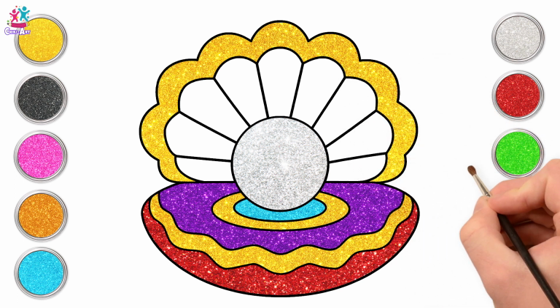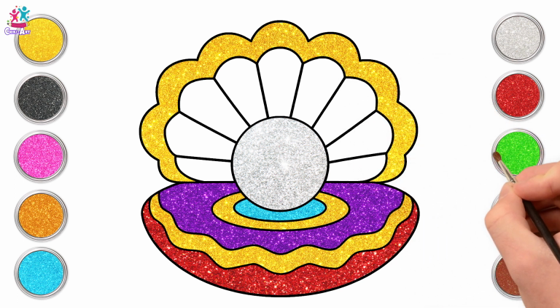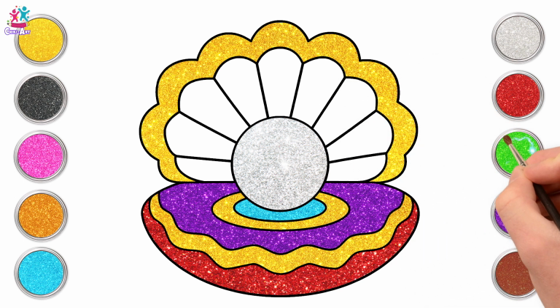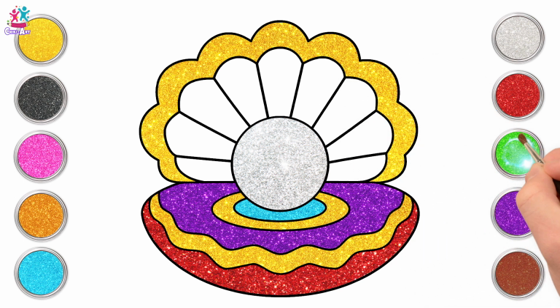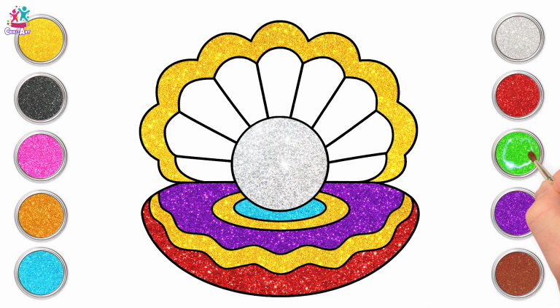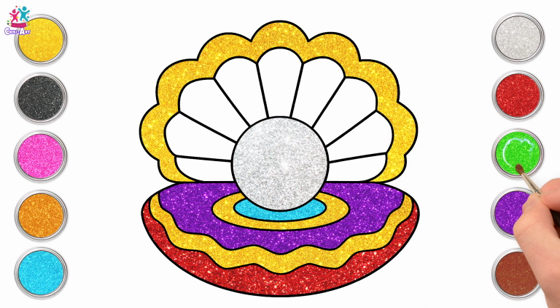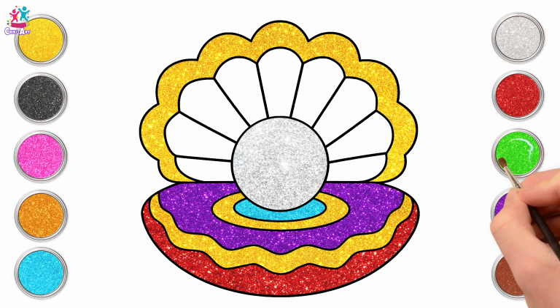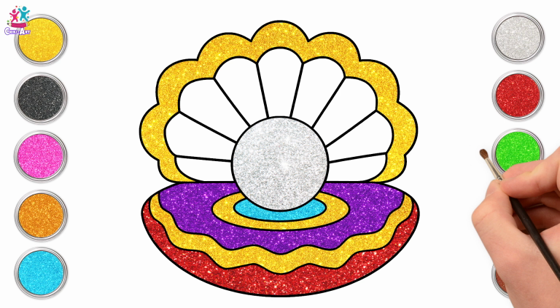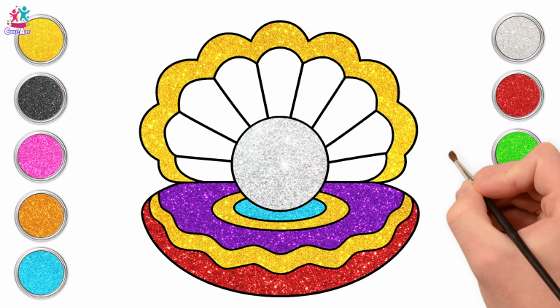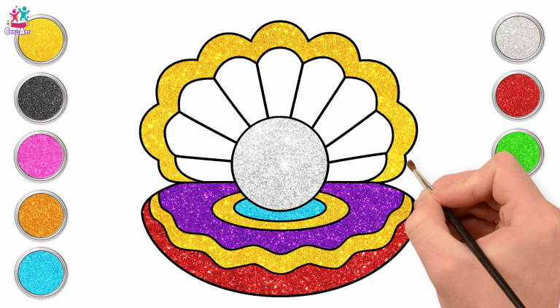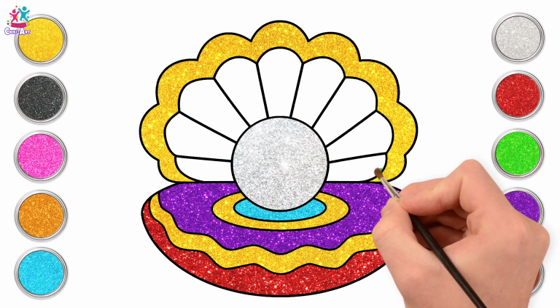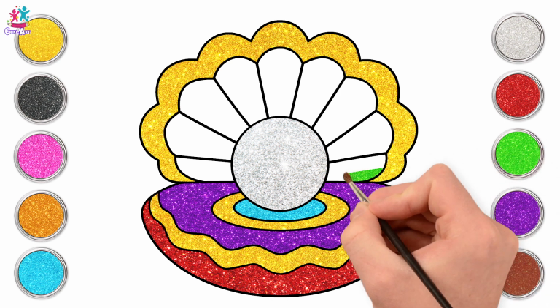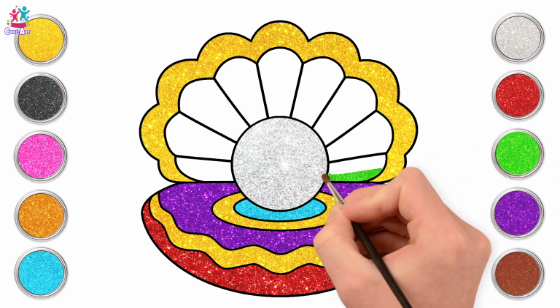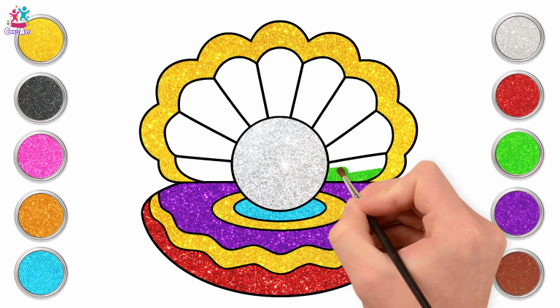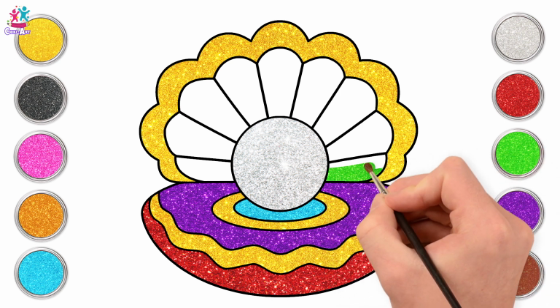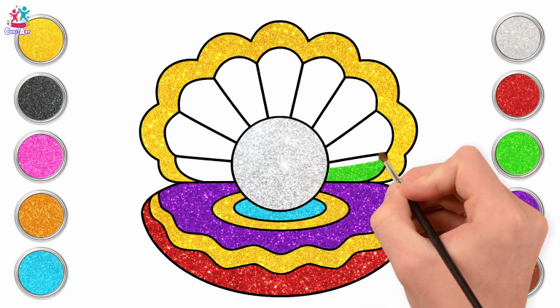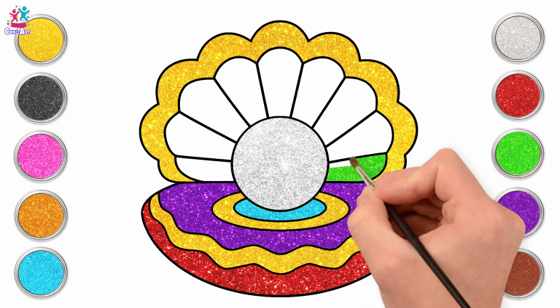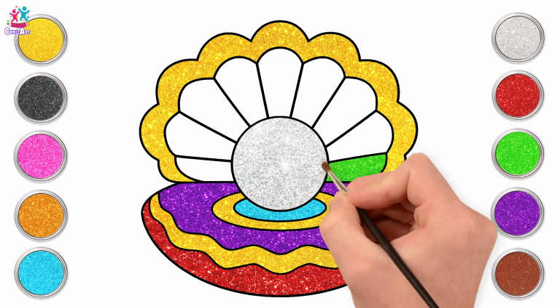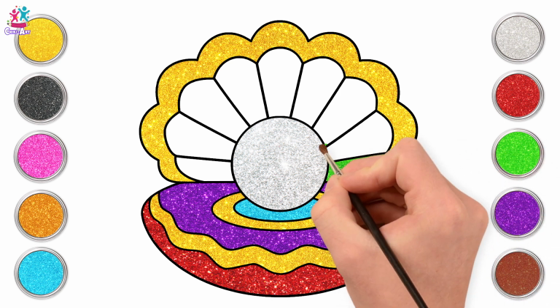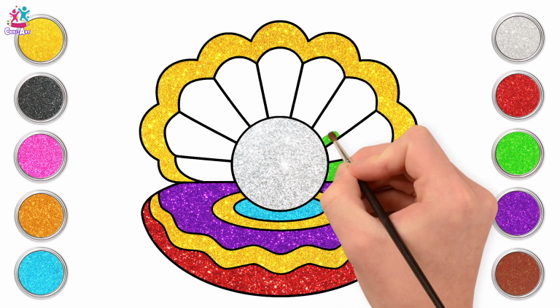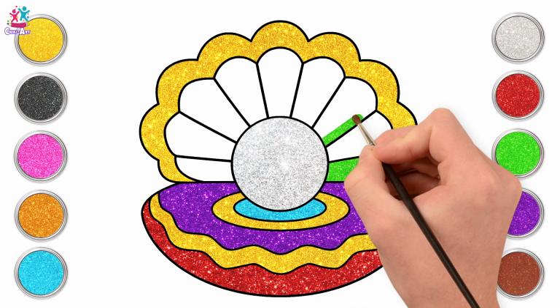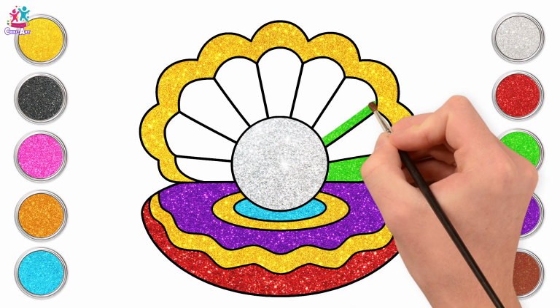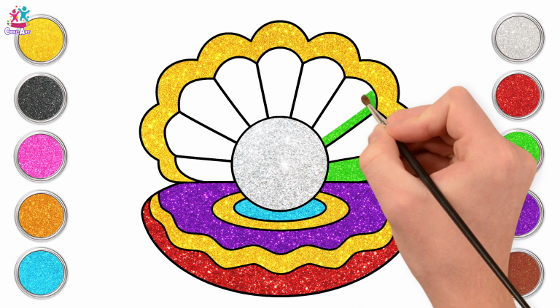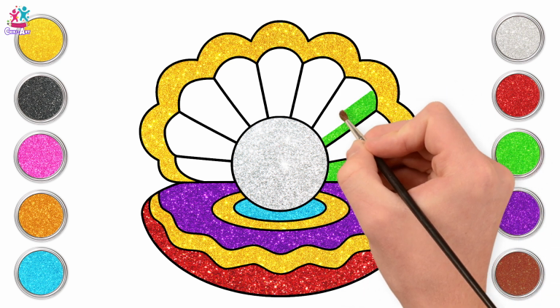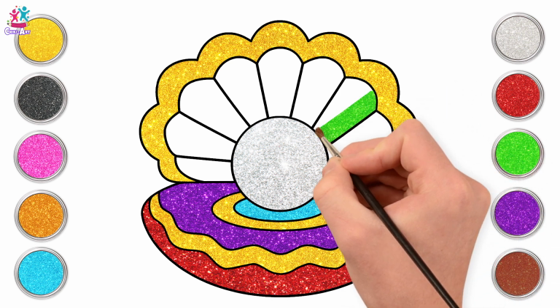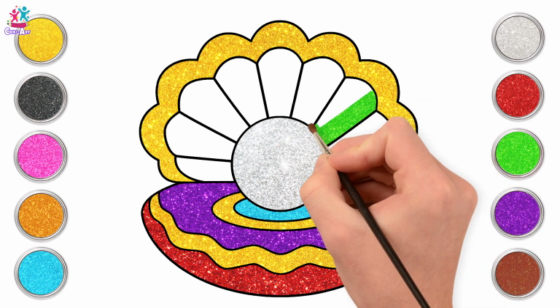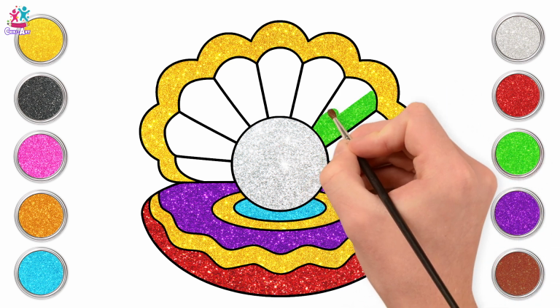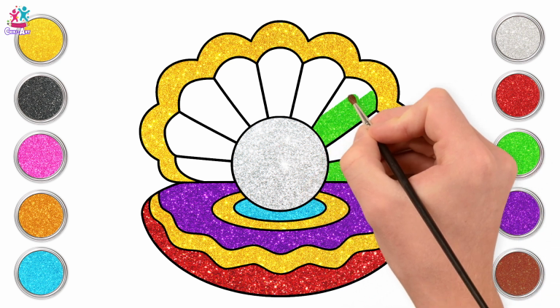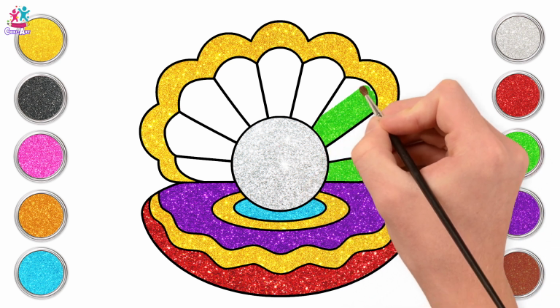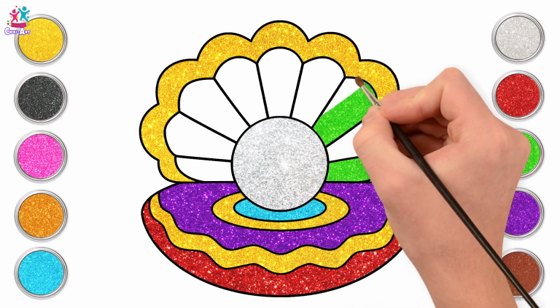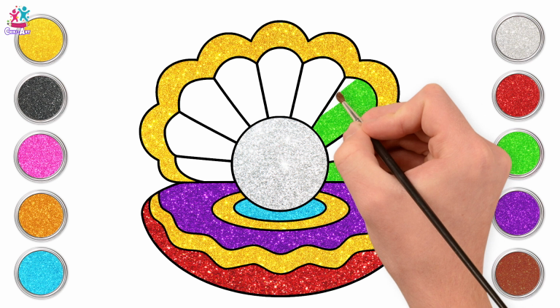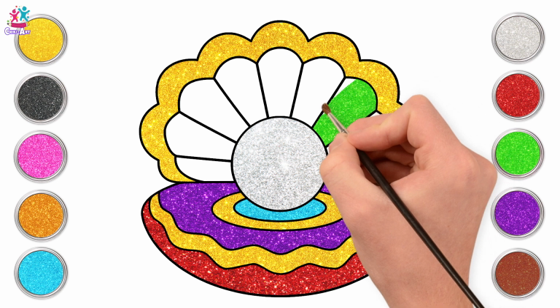And now a lovely bright green to add that pop of colour. In every other section we'll add green.